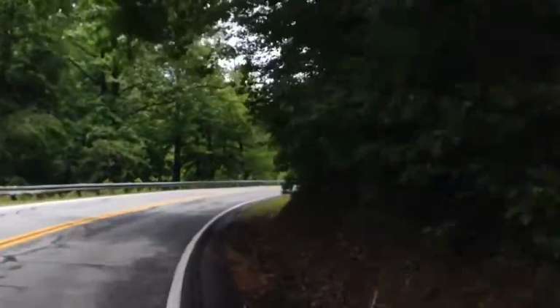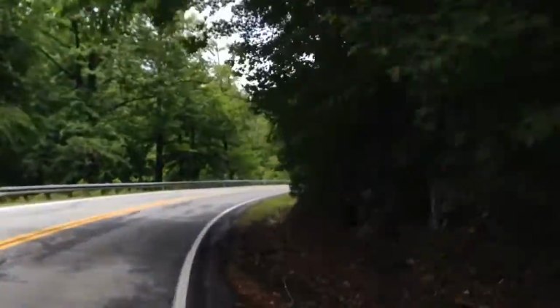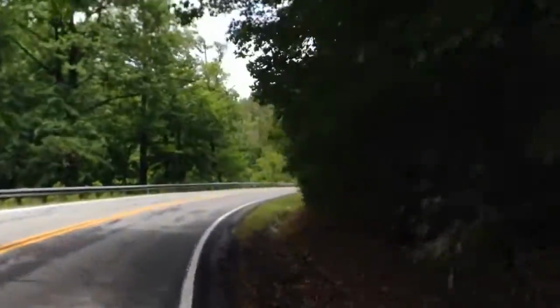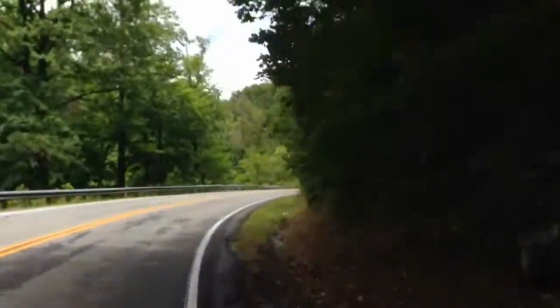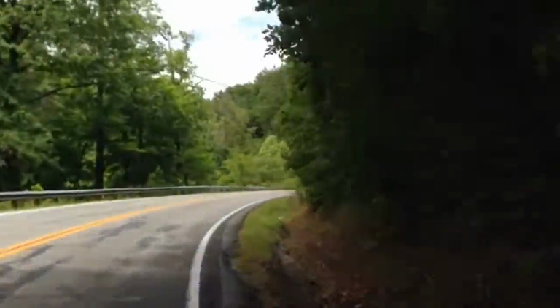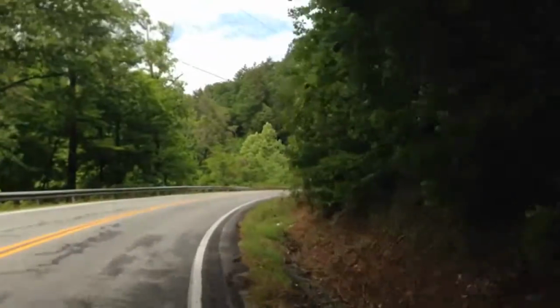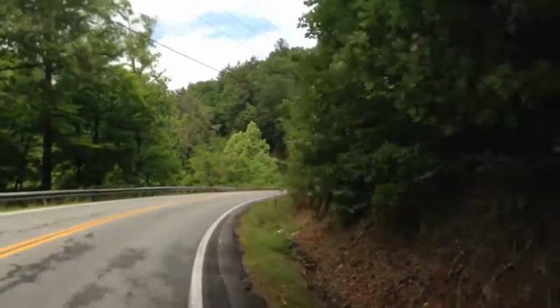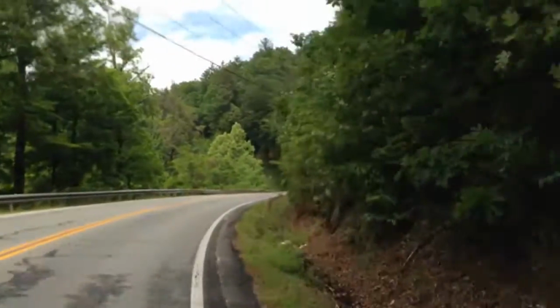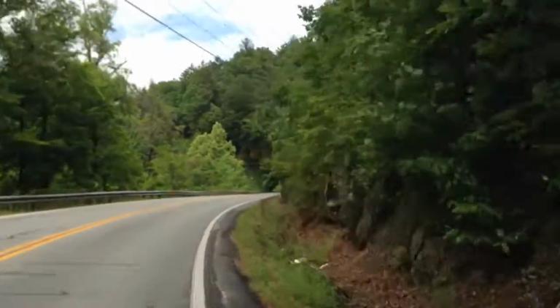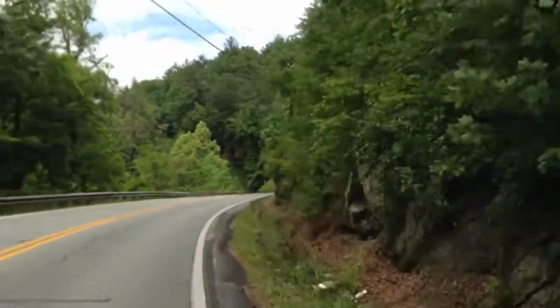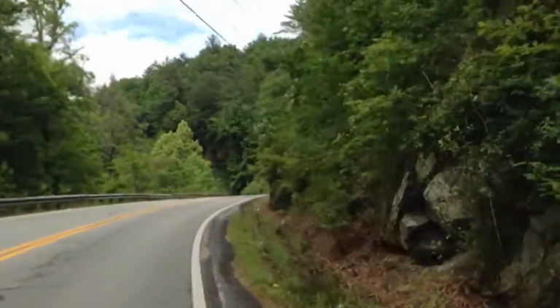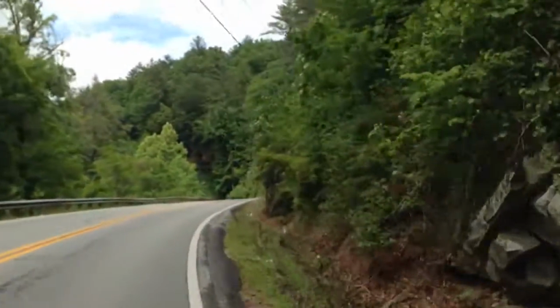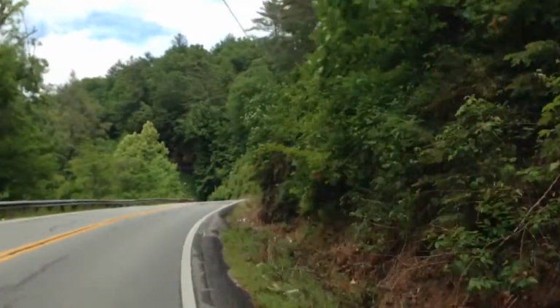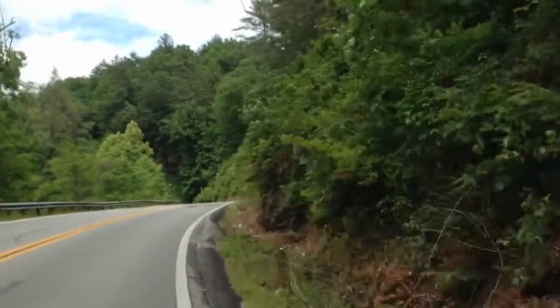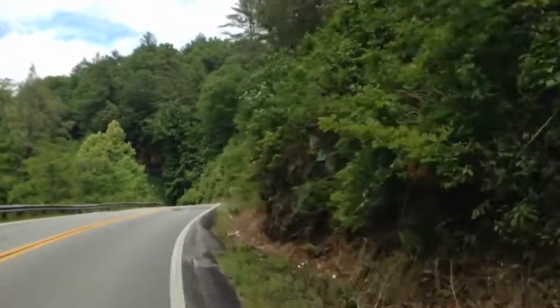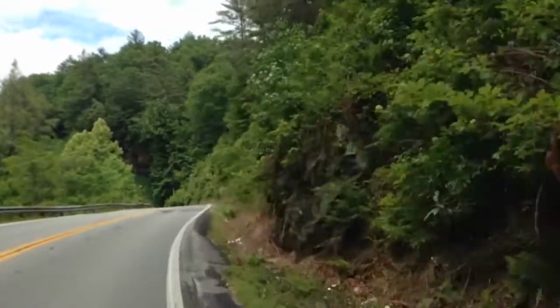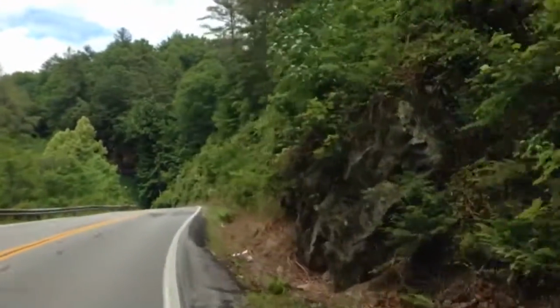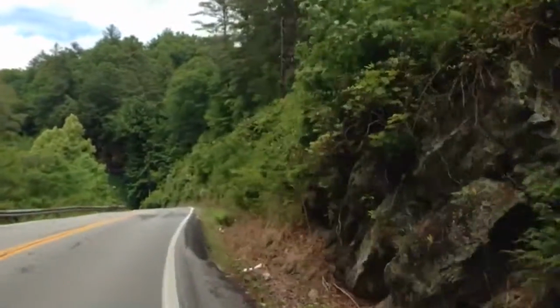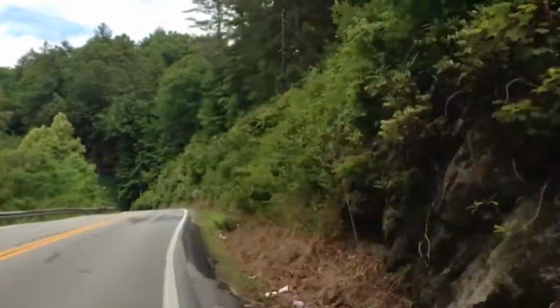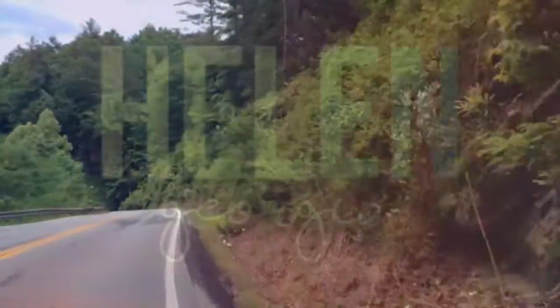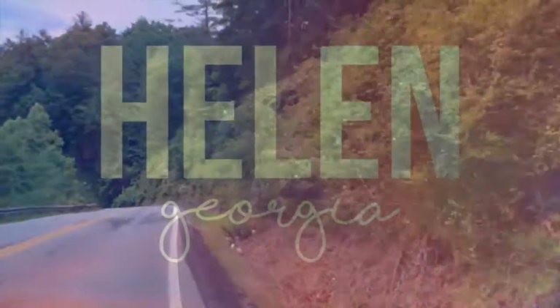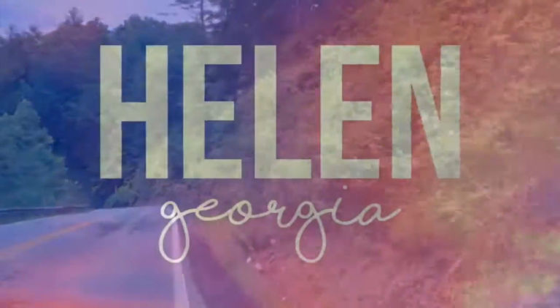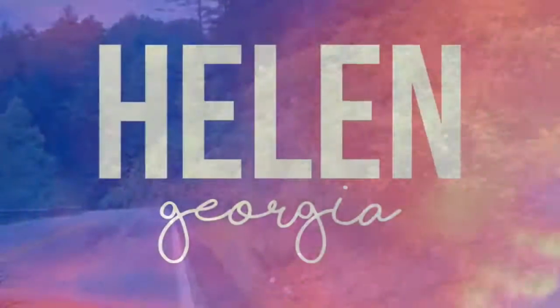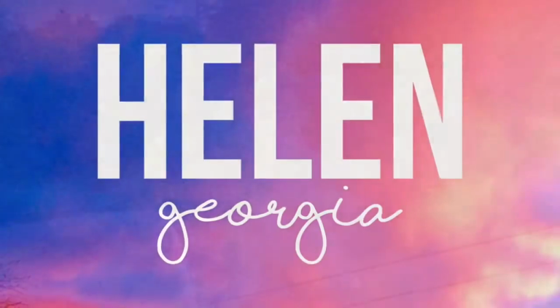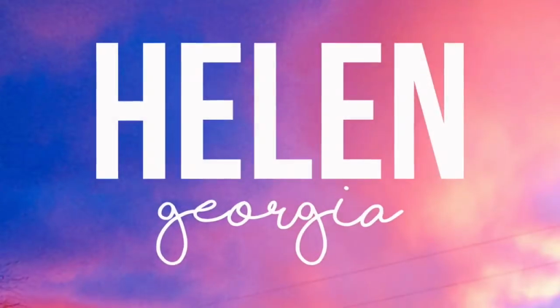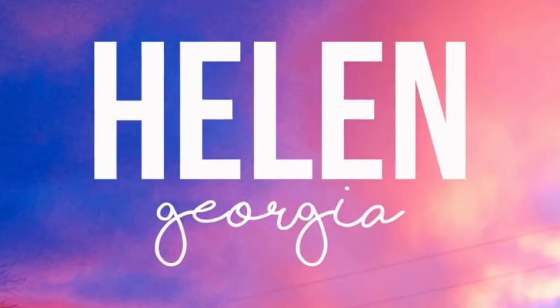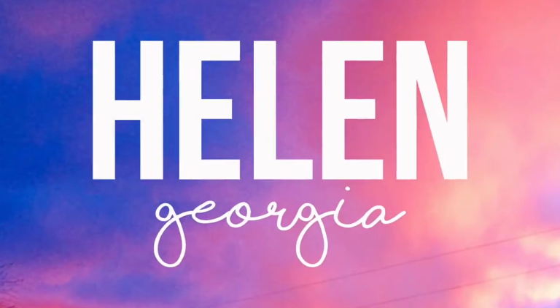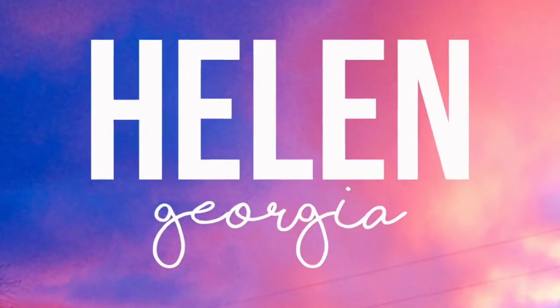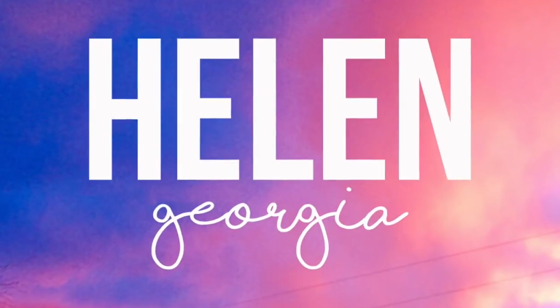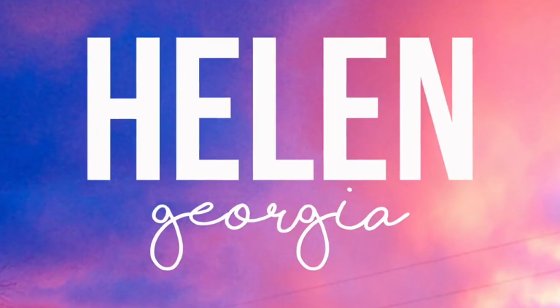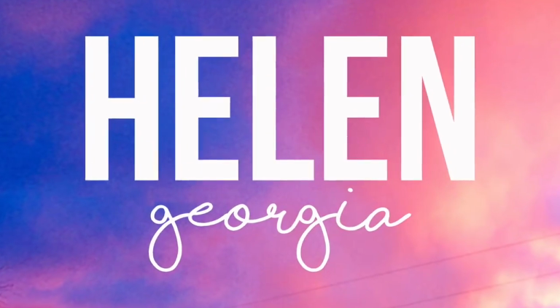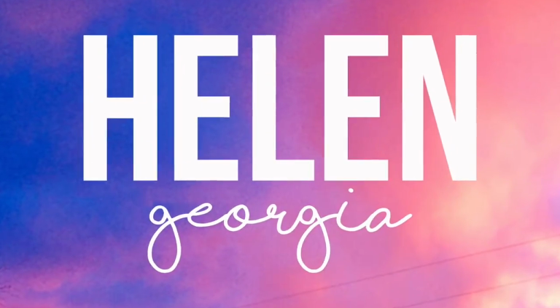We're driving and vibing. Don't forget to subscribe to our YouTube channel, check out our Facebook page, blog, and Instagram.